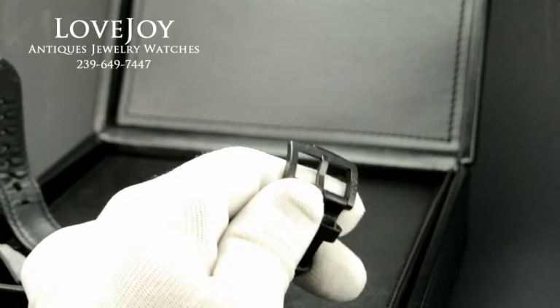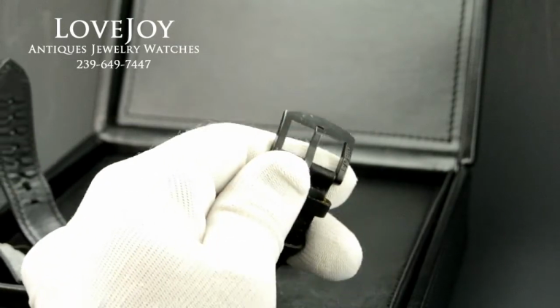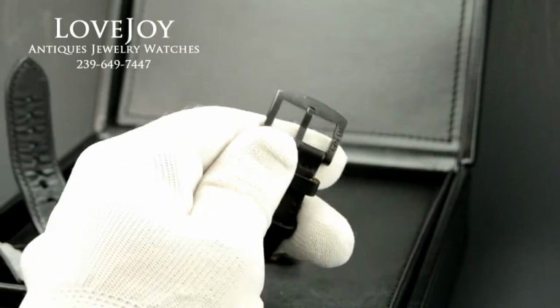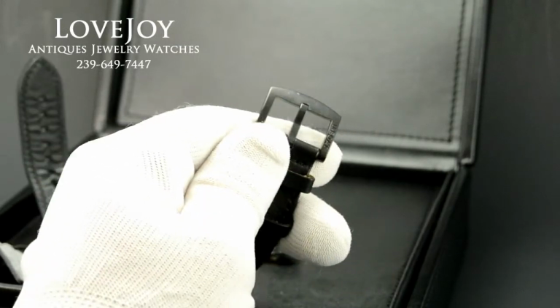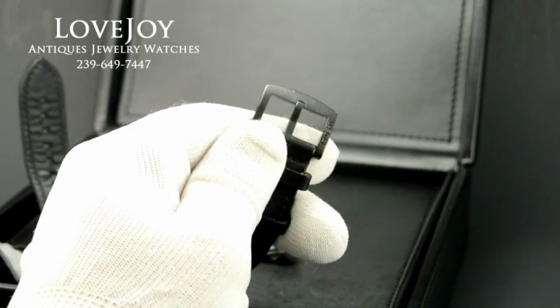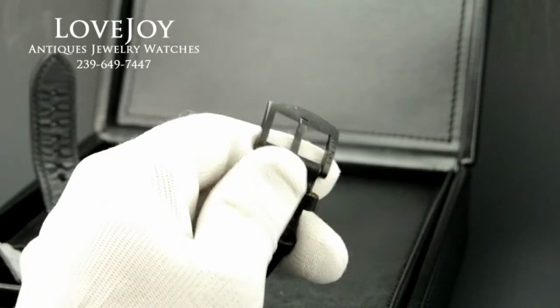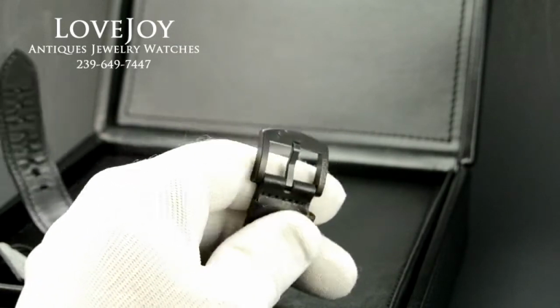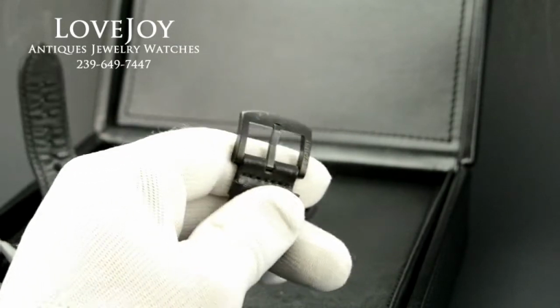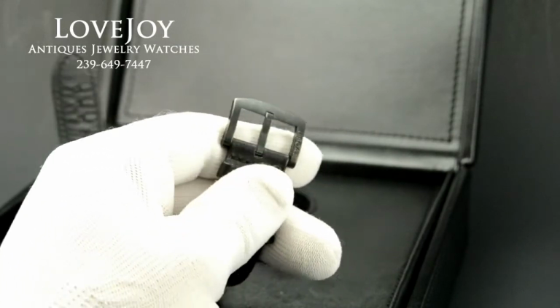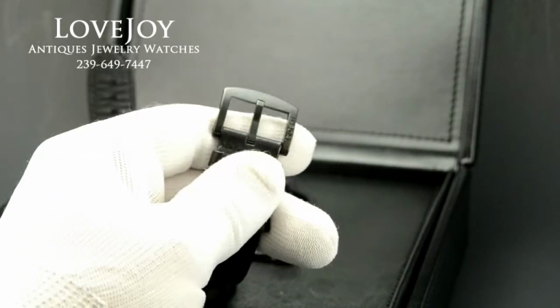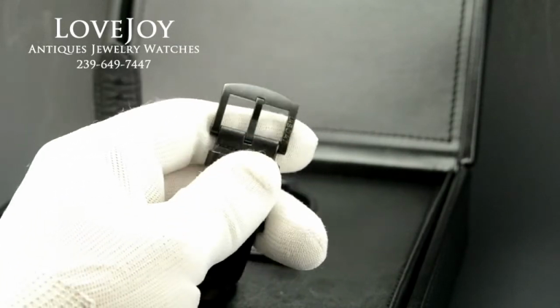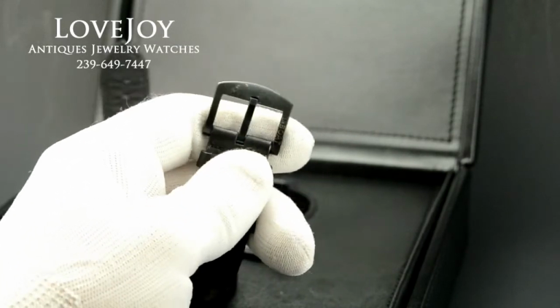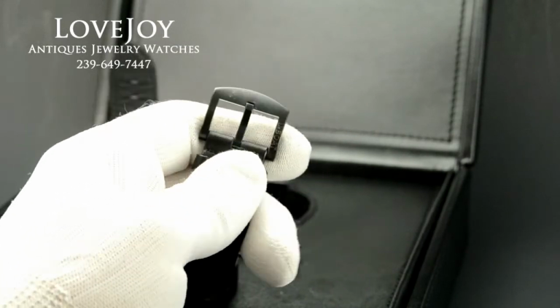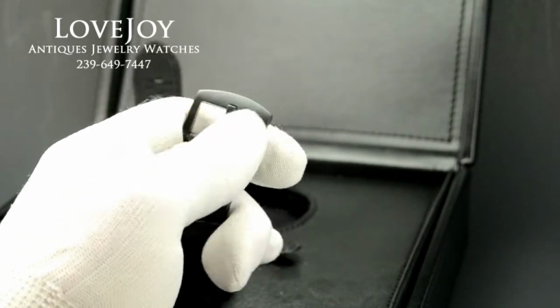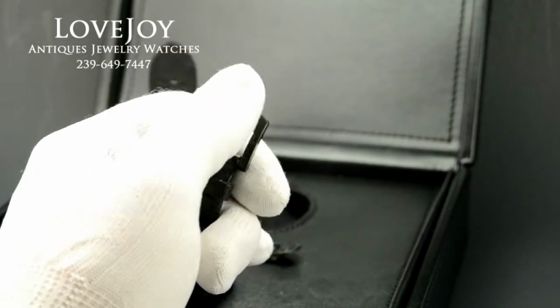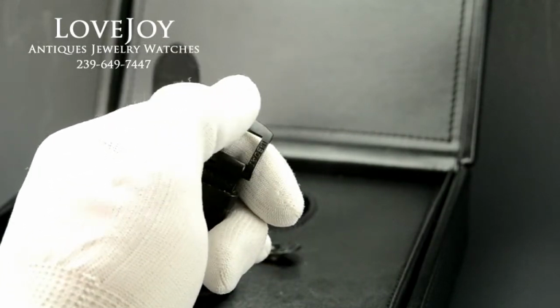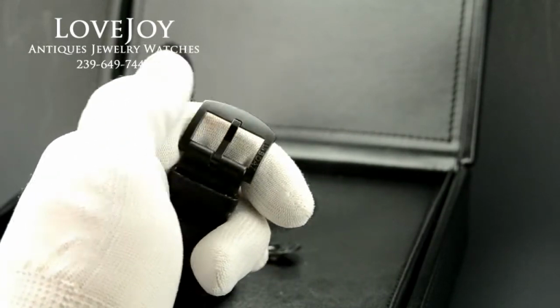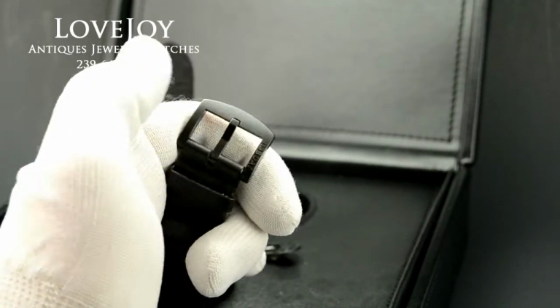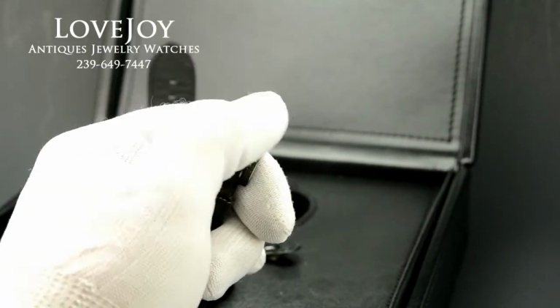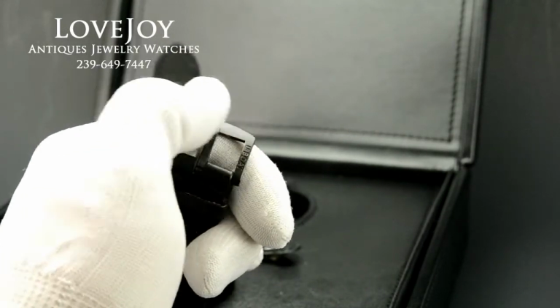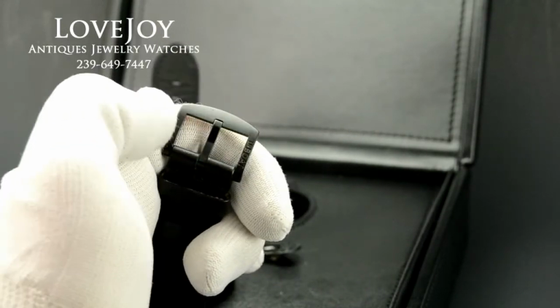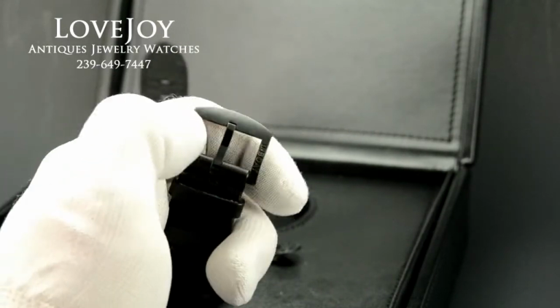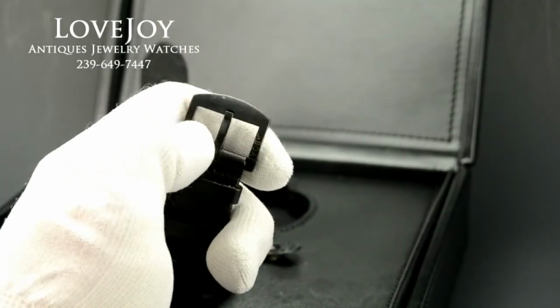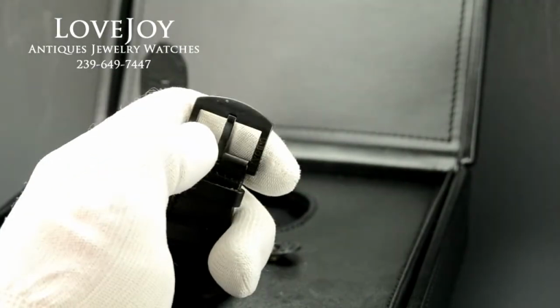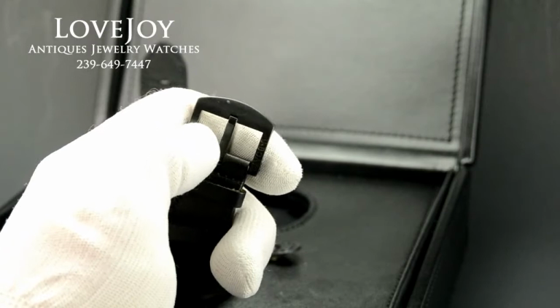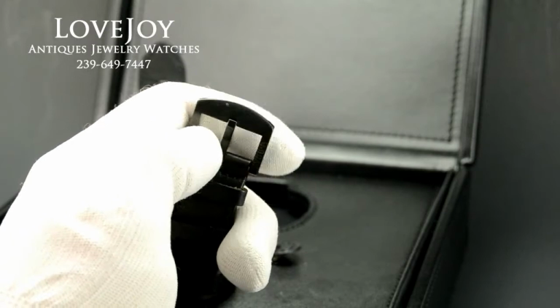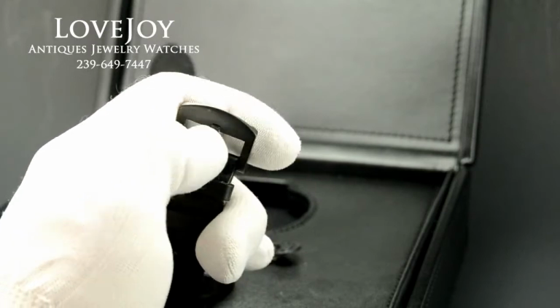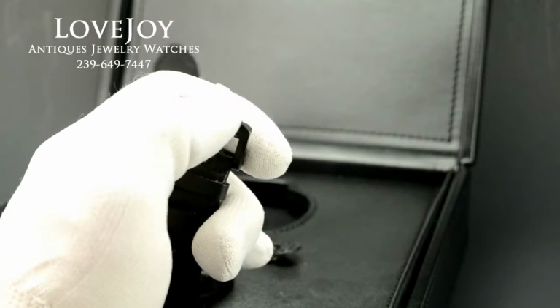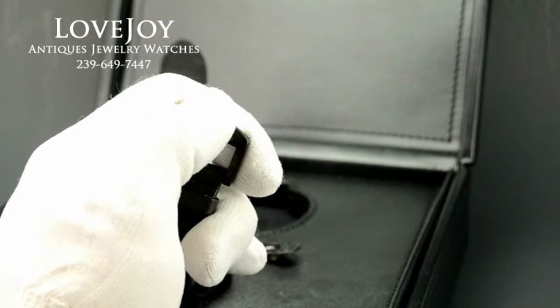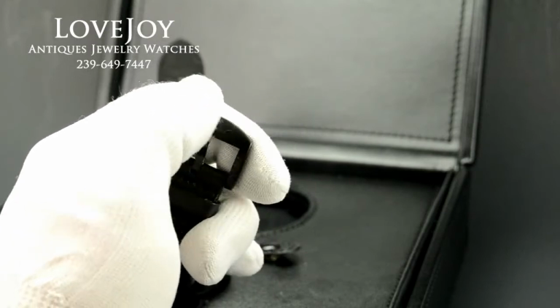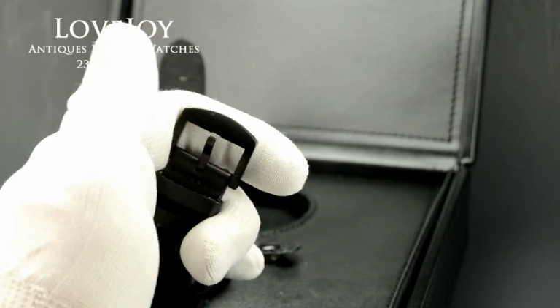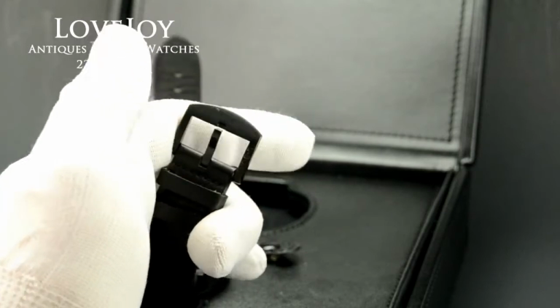If you can see there, U-Boat signed buckle. A little bit of wear on the buckle, just a touch.